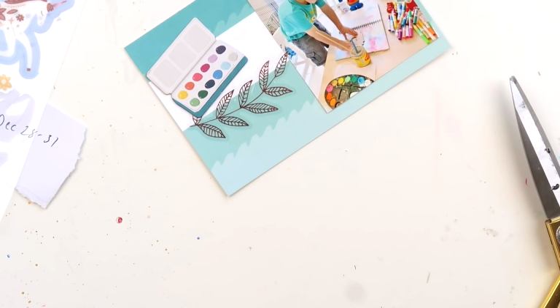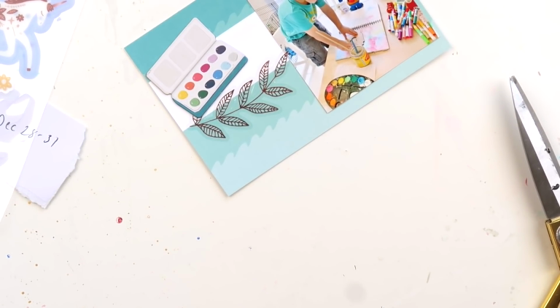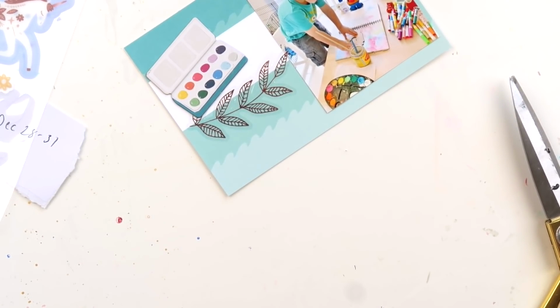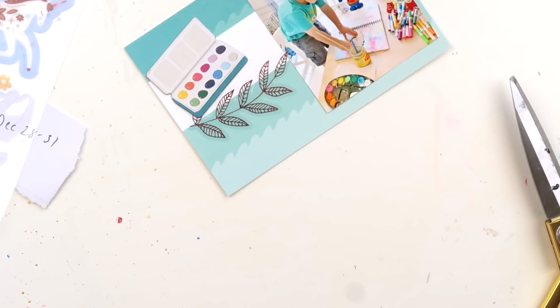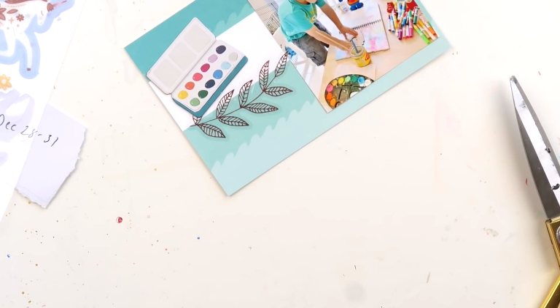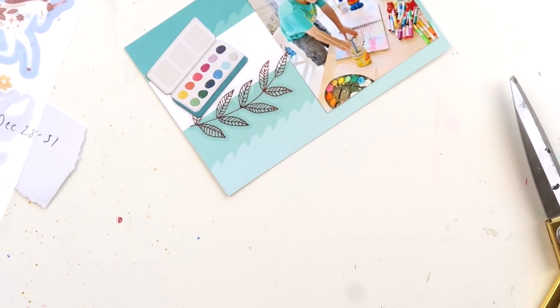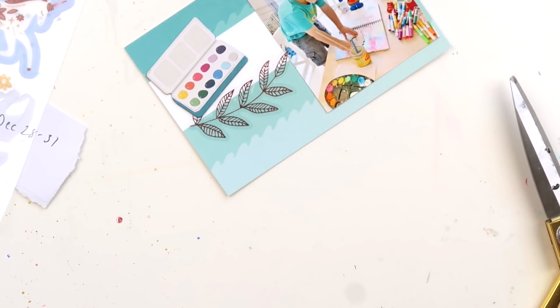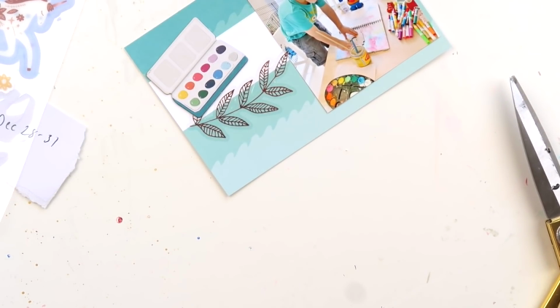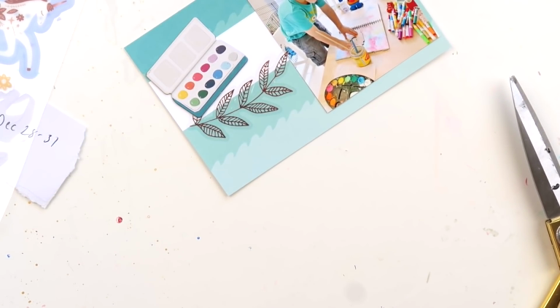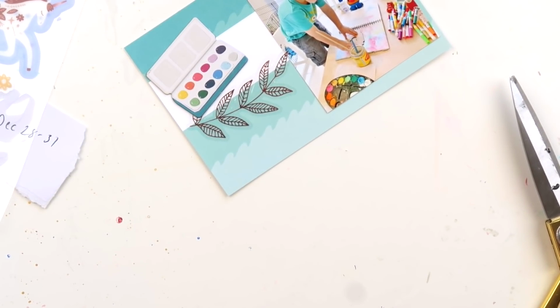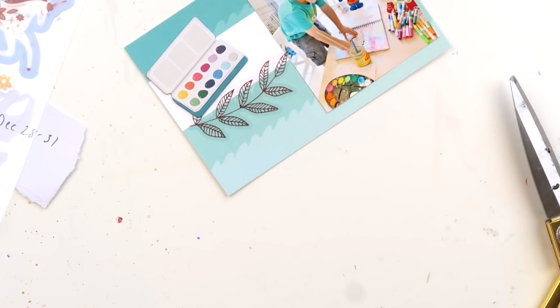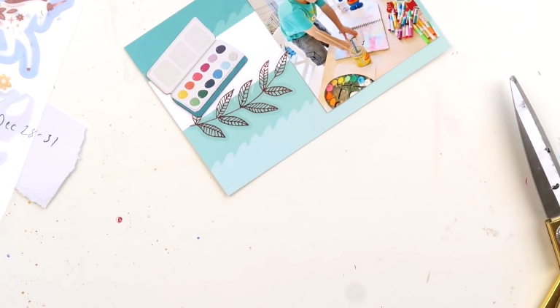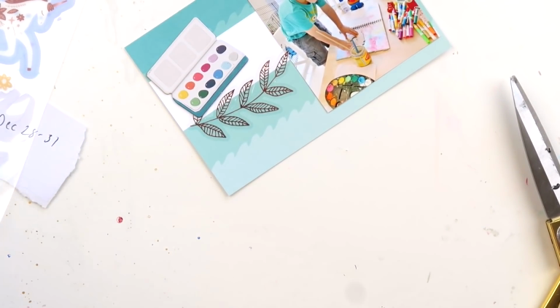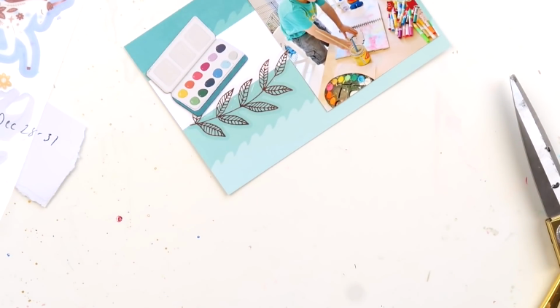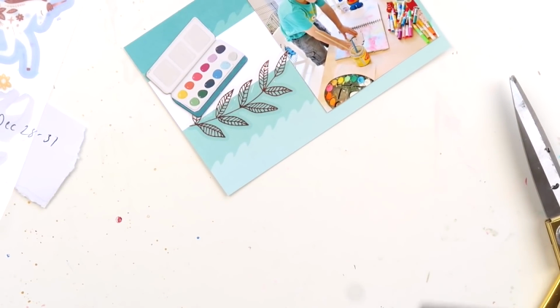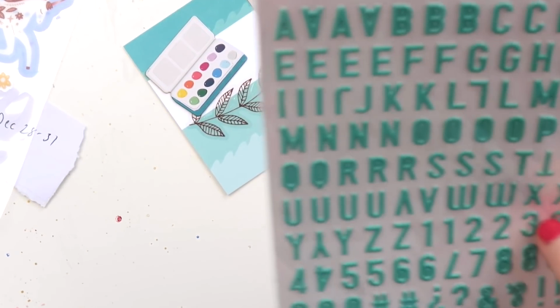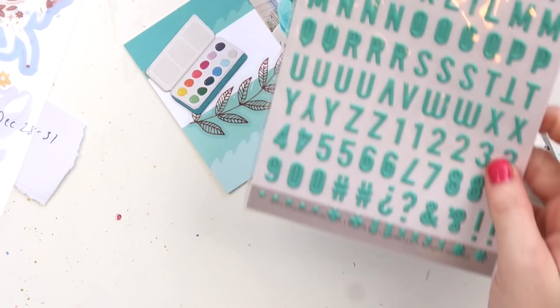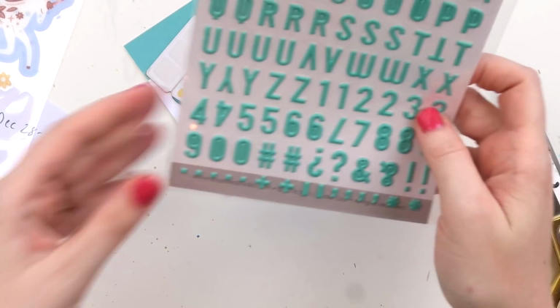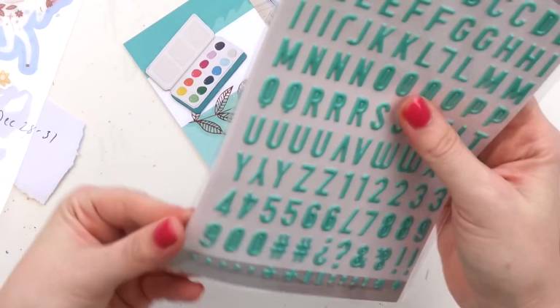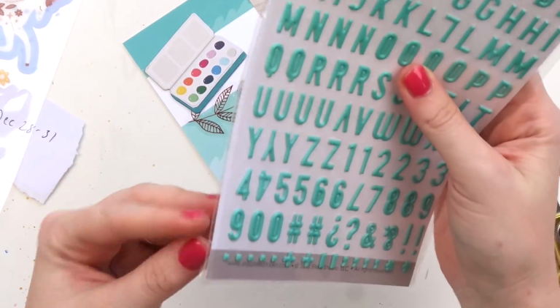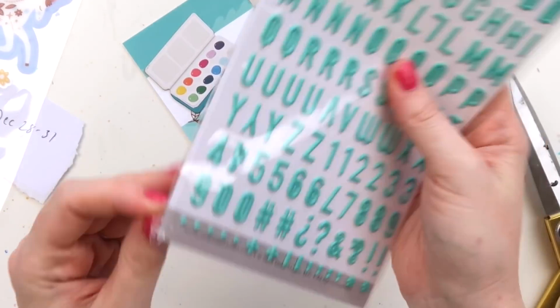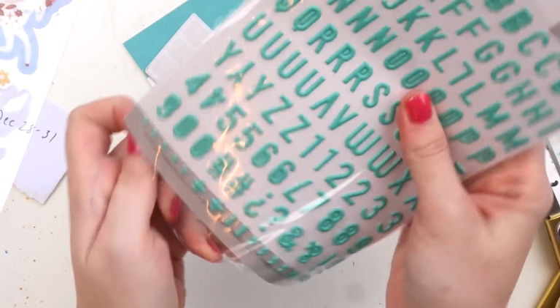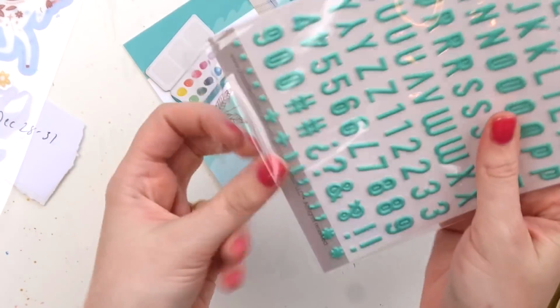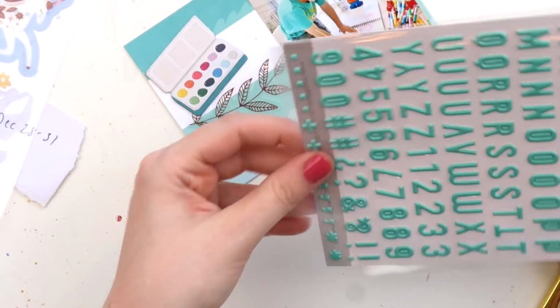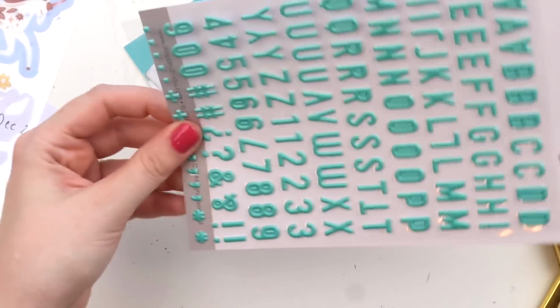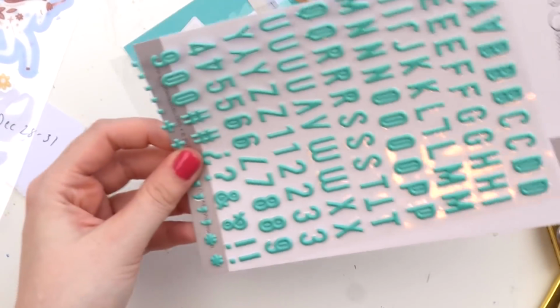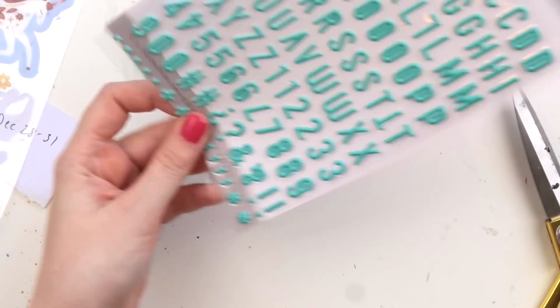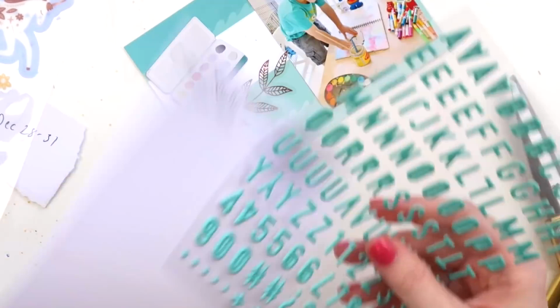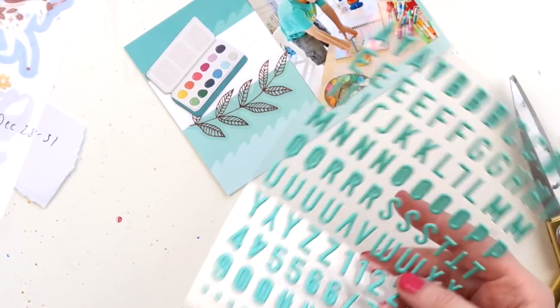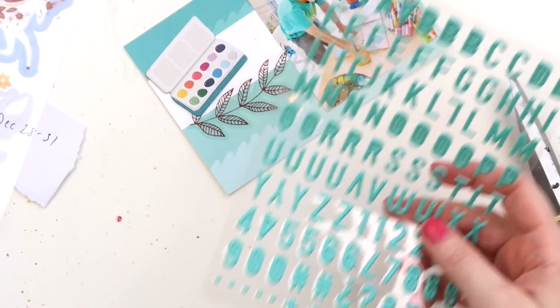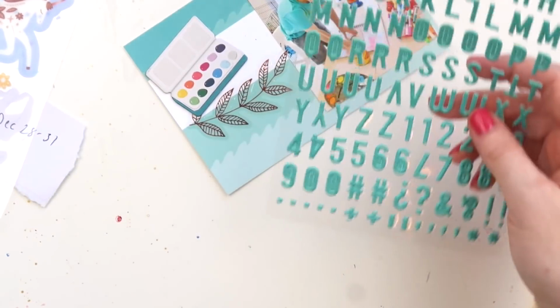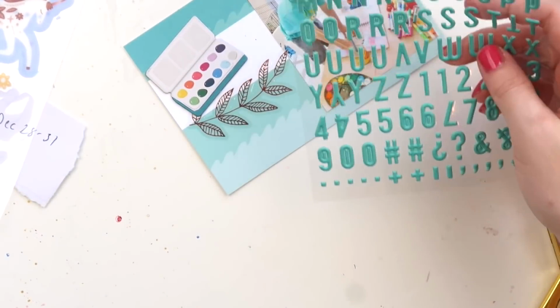So this is my monthly card and I've disappeared somewhere — oh, there I am — going to get some little alphas.